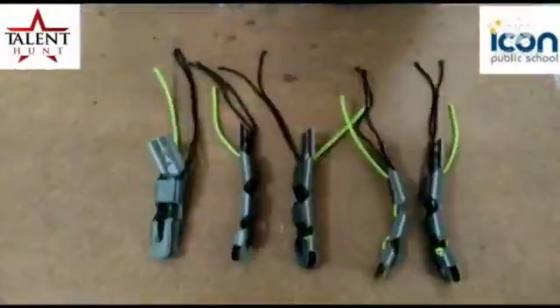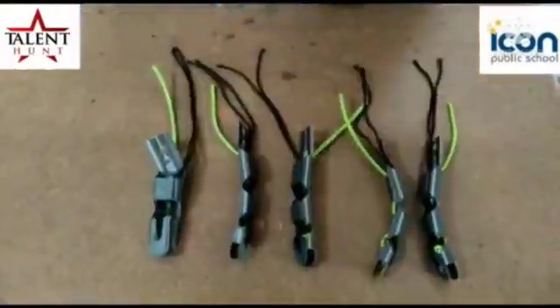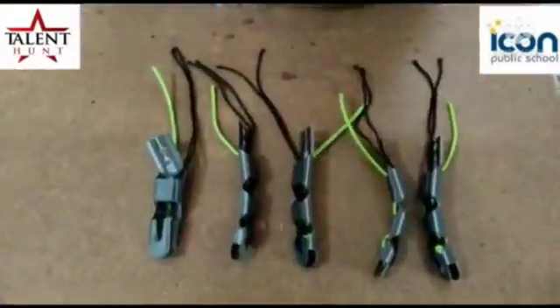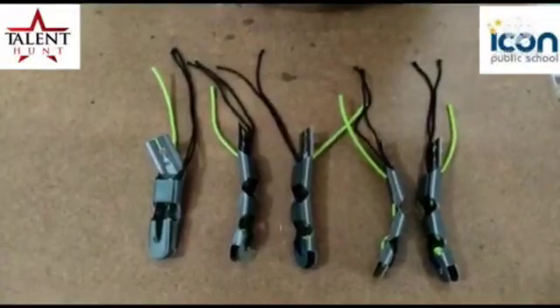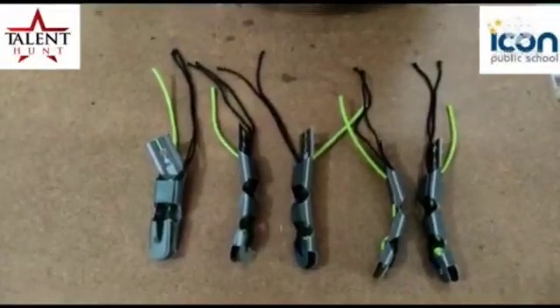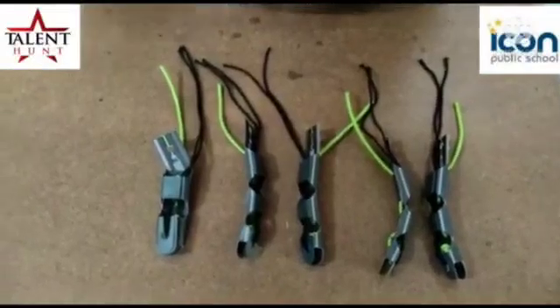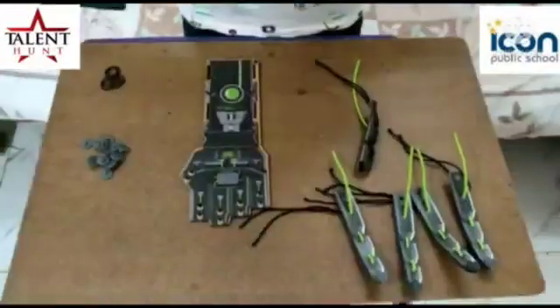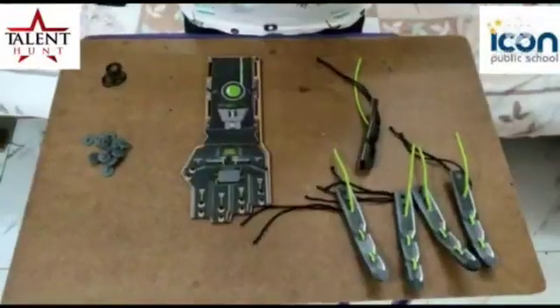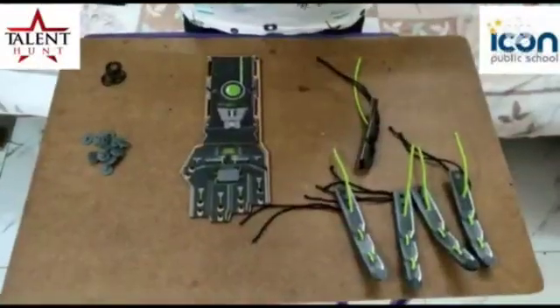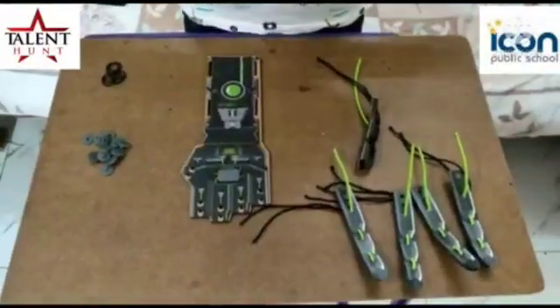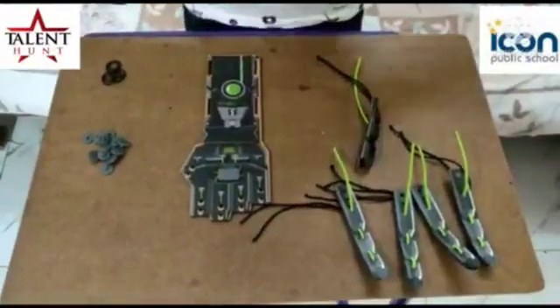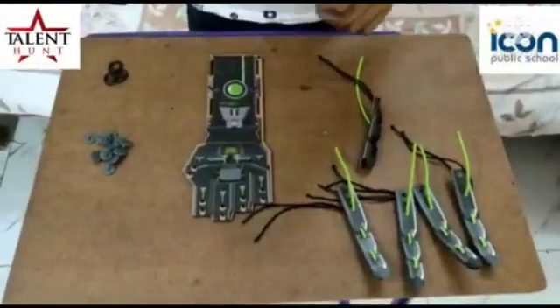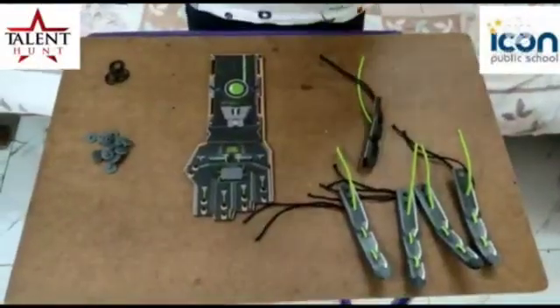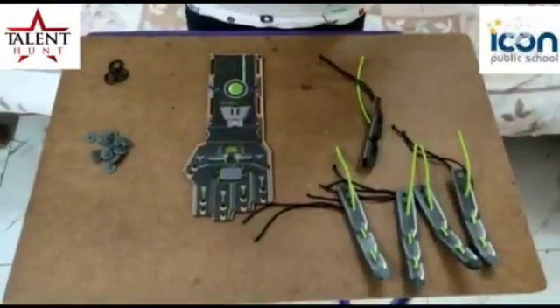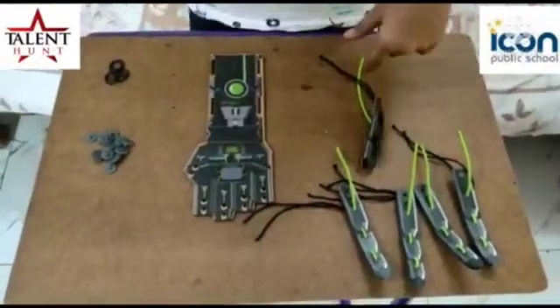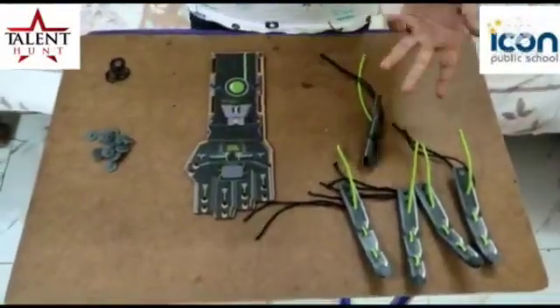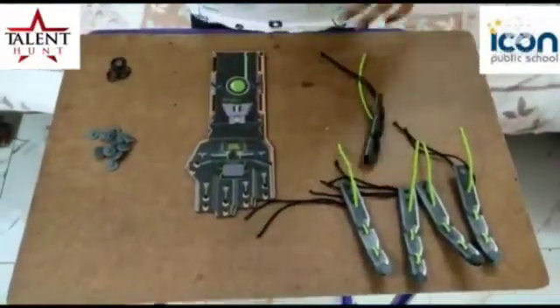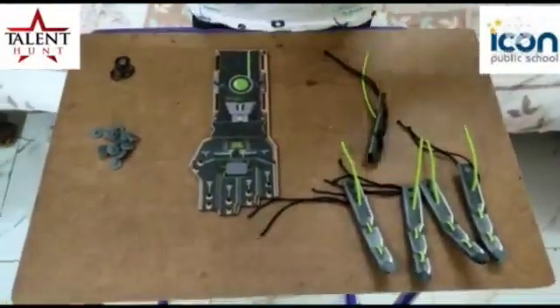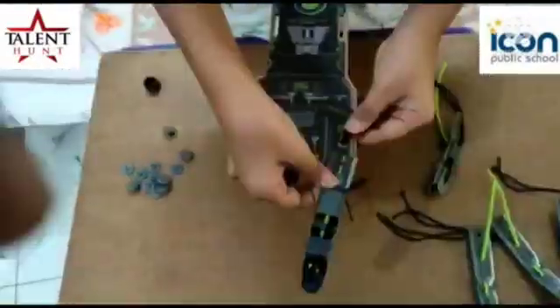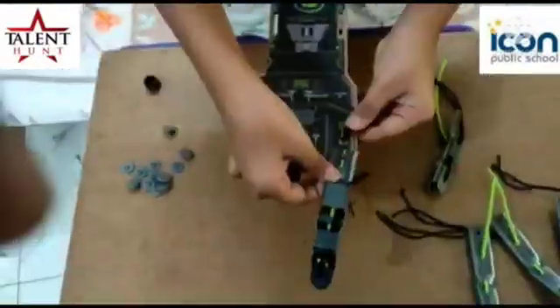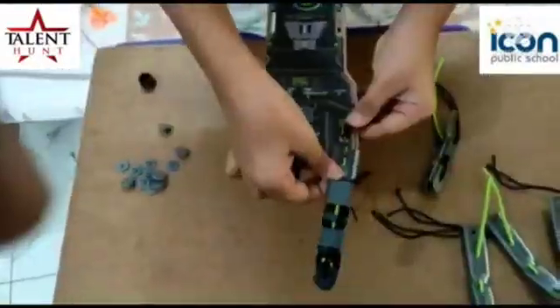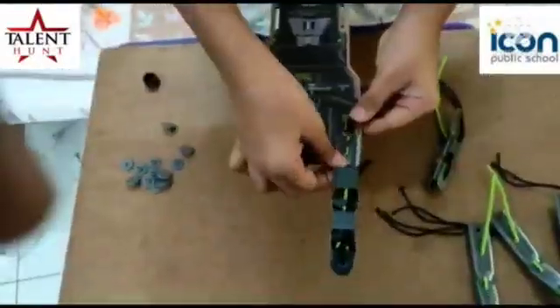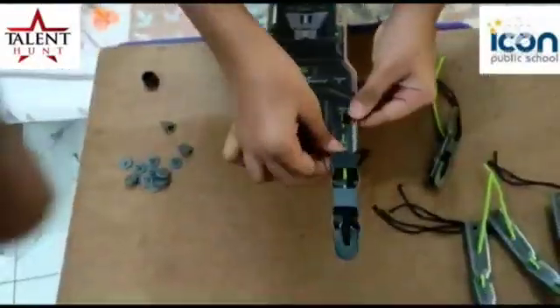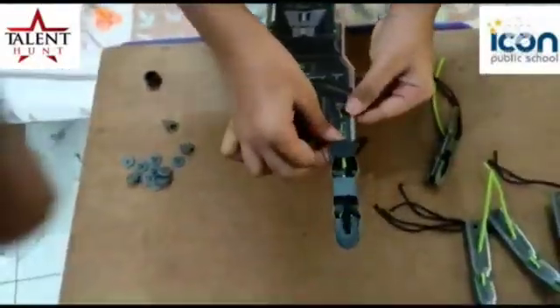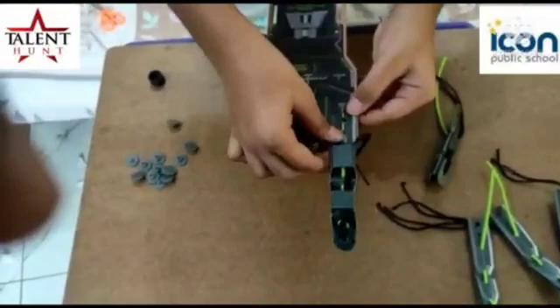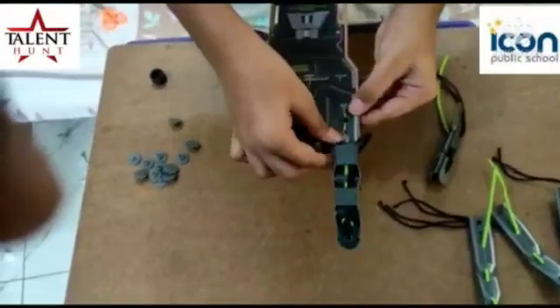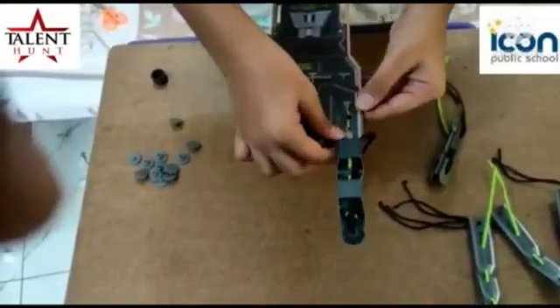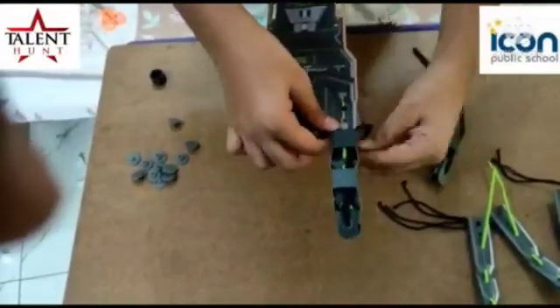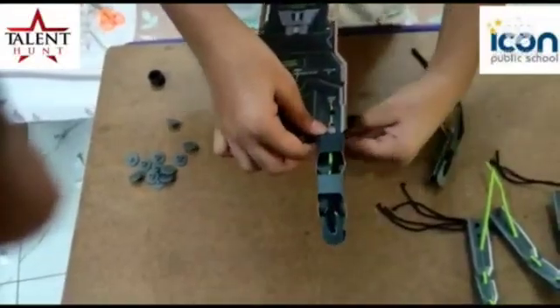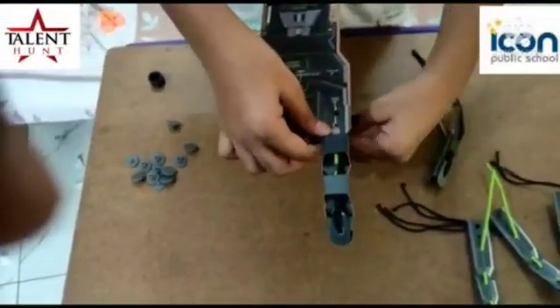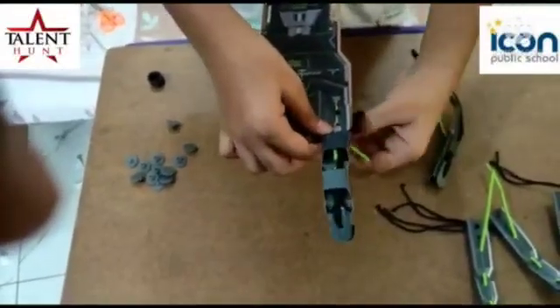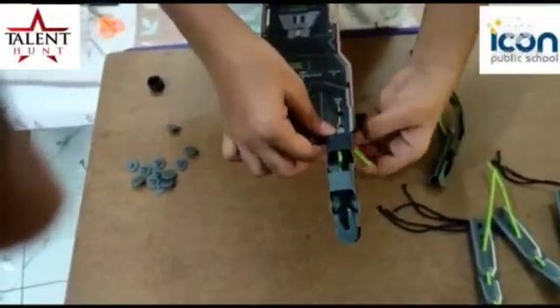Prepared fingers. Now we will assemble the hand. Now attach the fingers to hand.